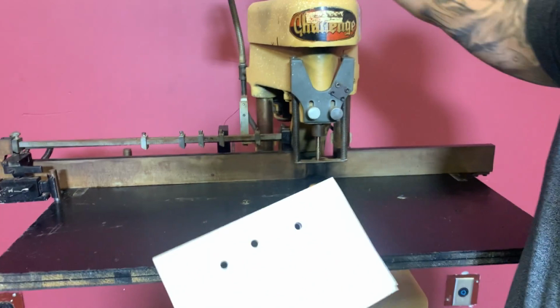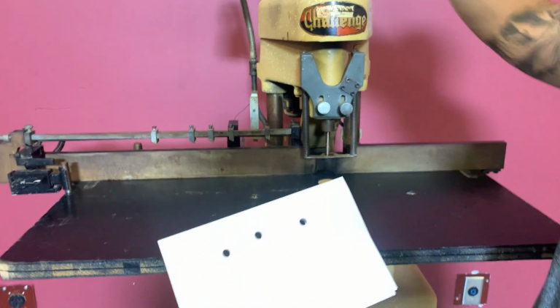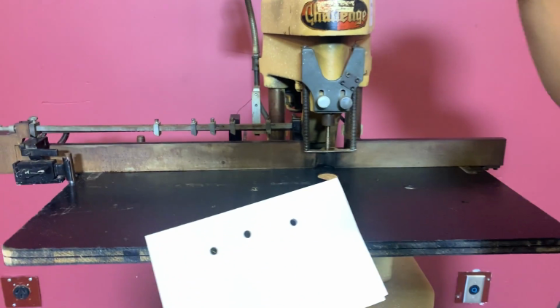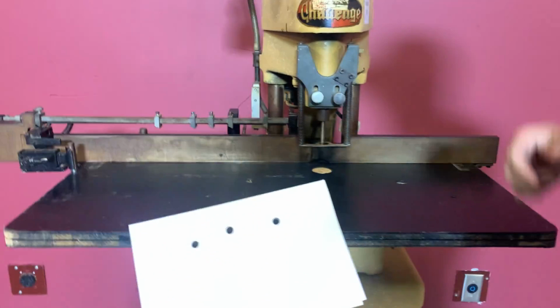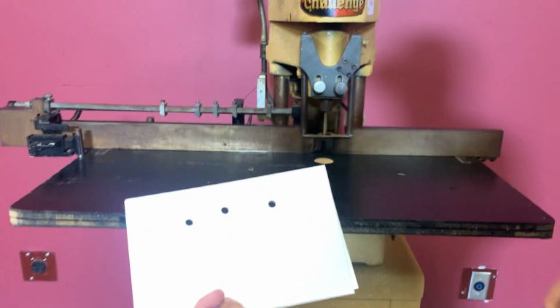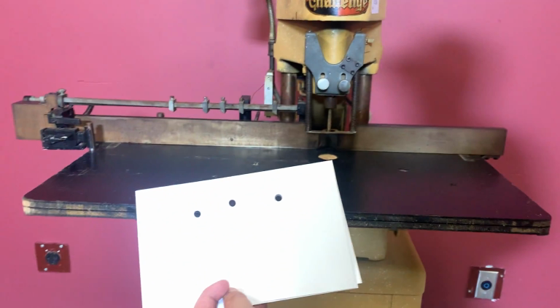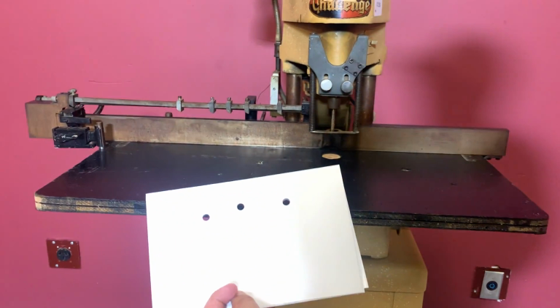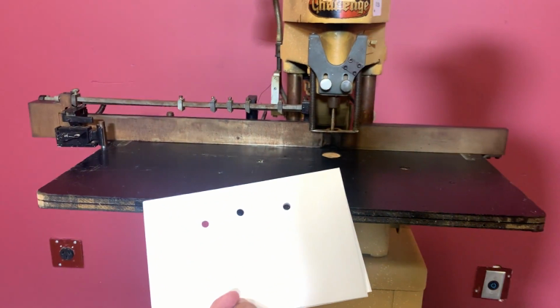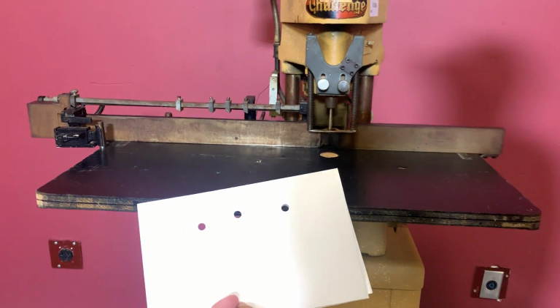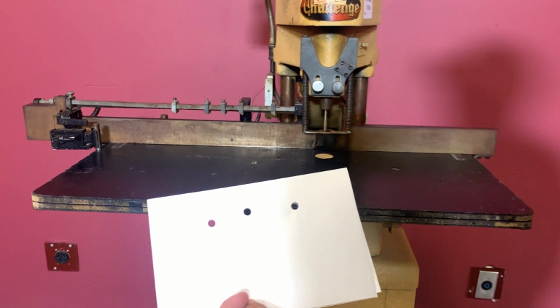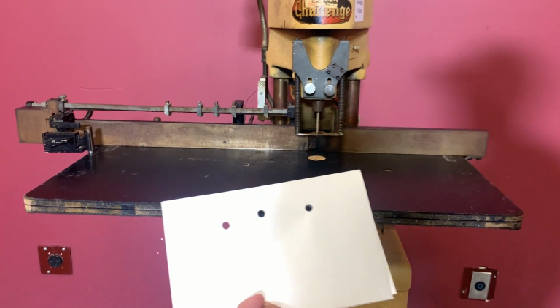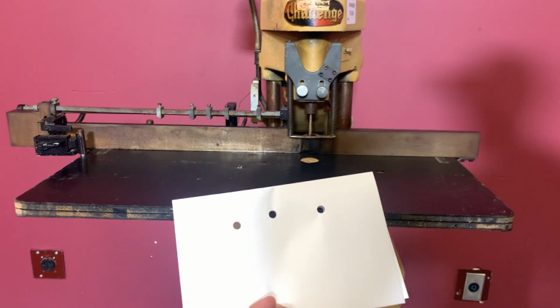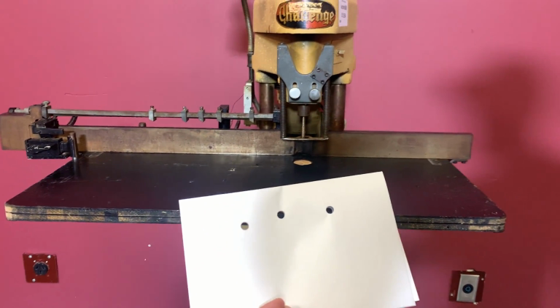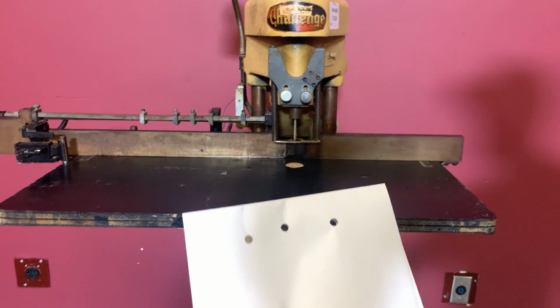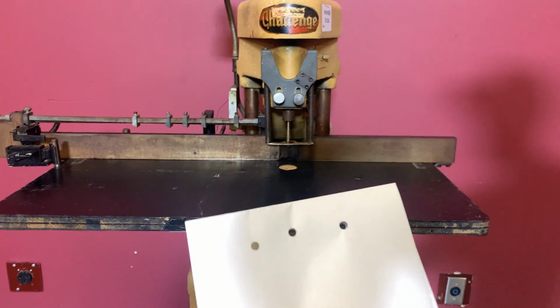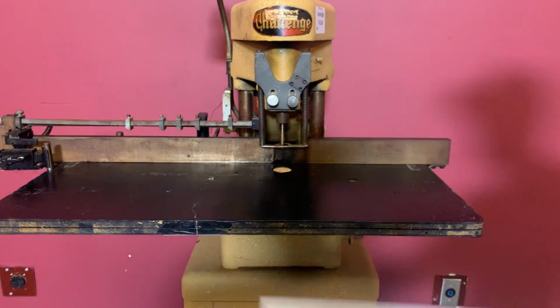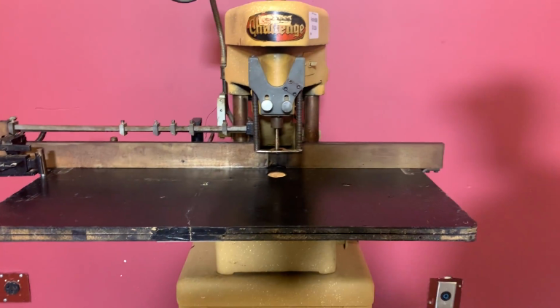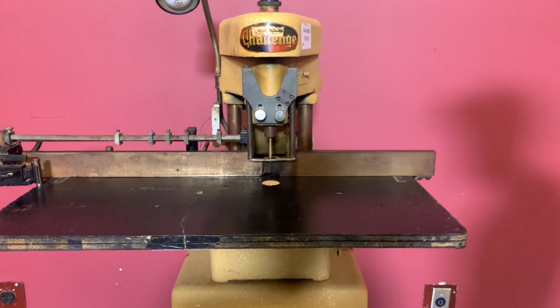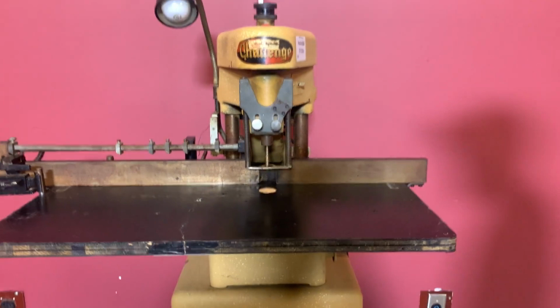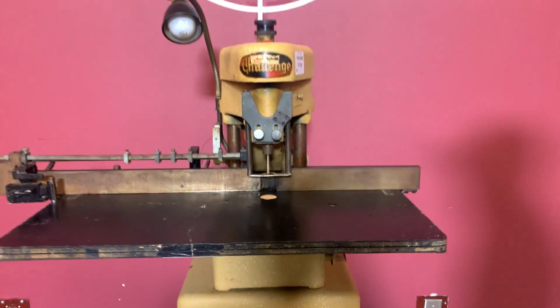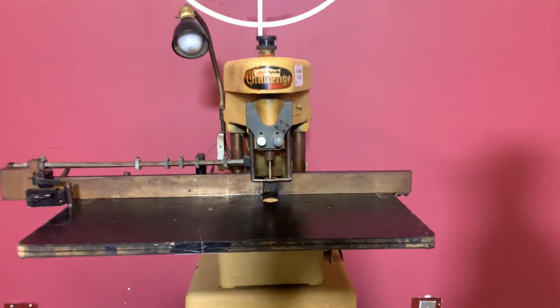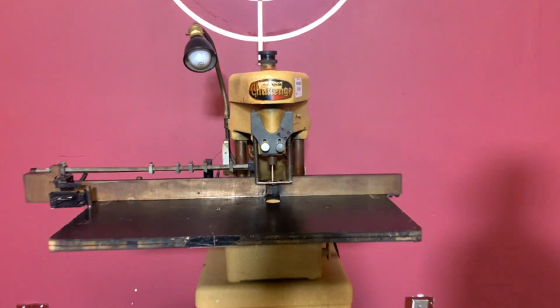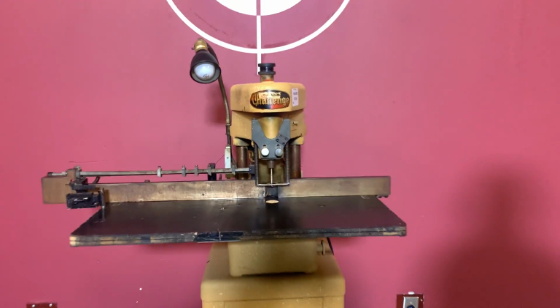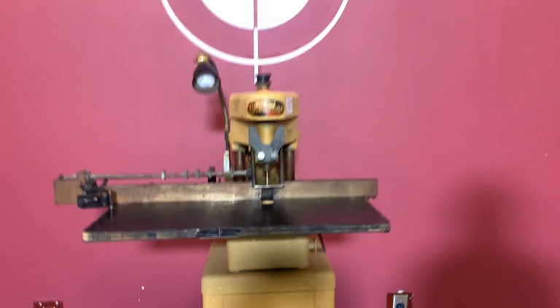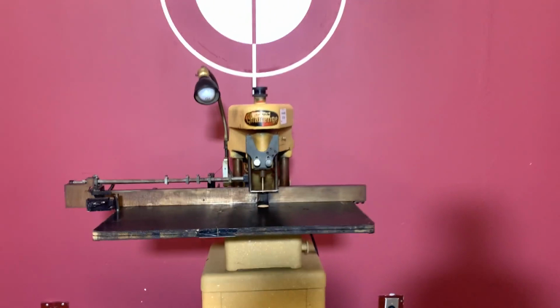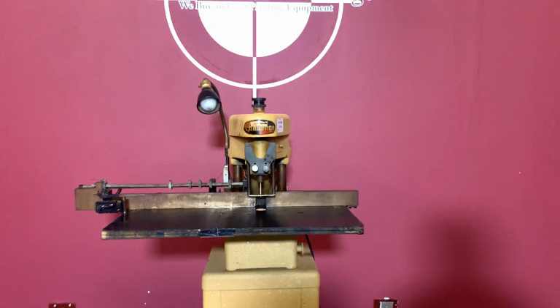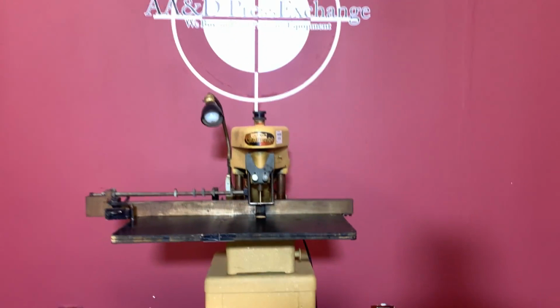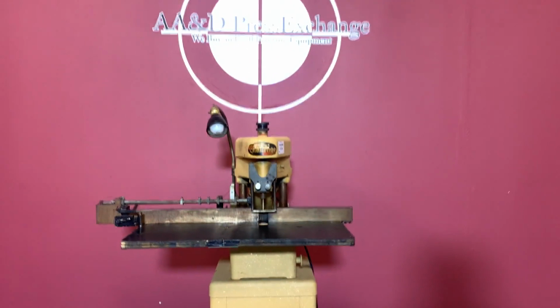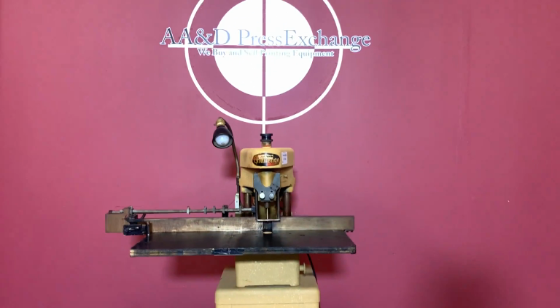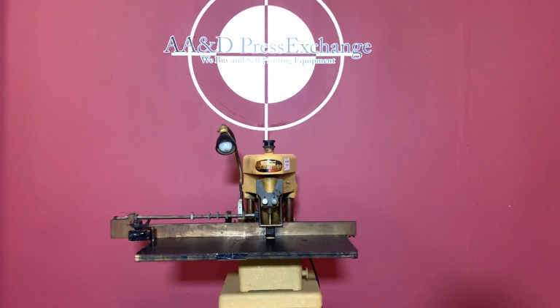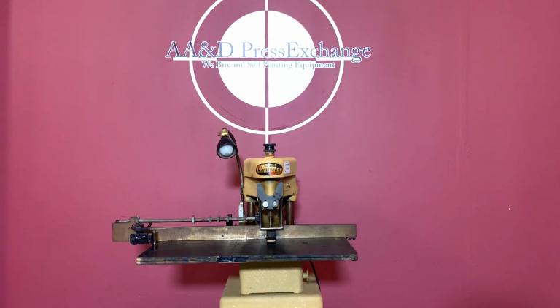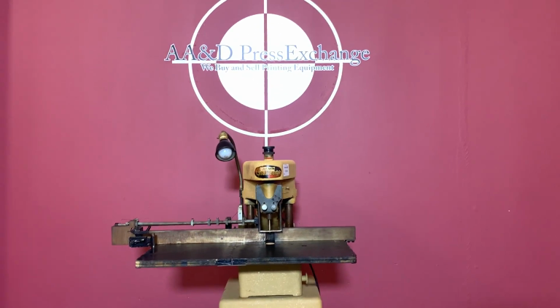You can see that it did in fact punch your sheets. Again, up for auction is a single hole drill.